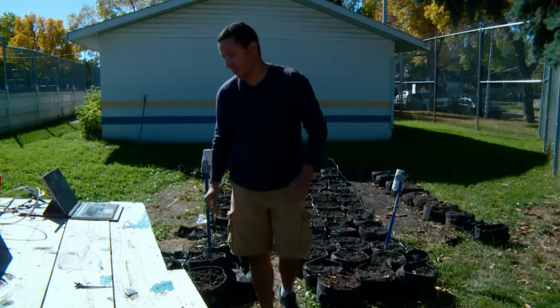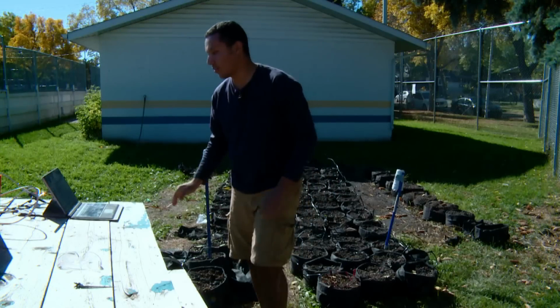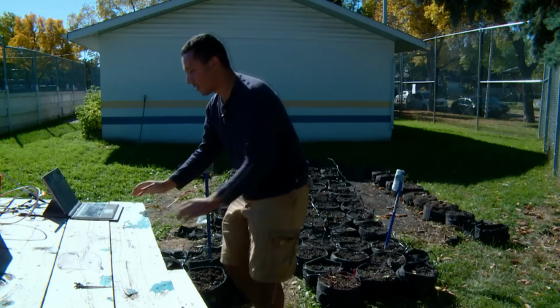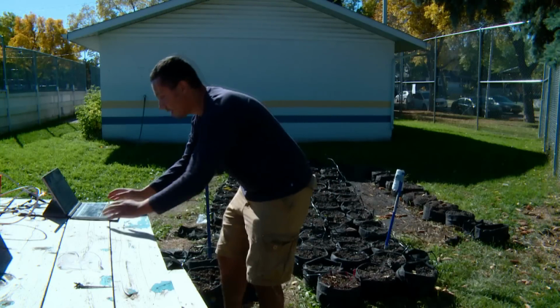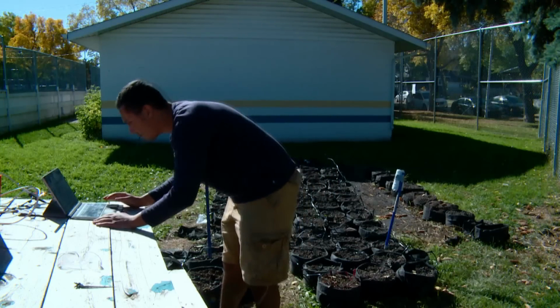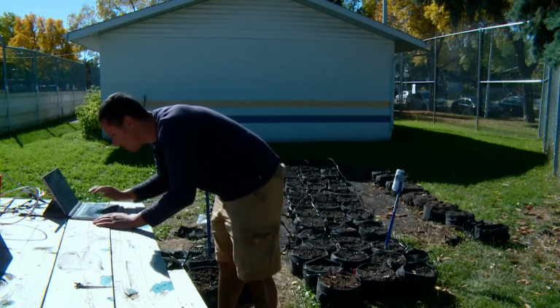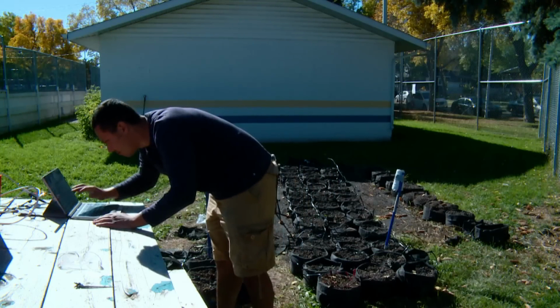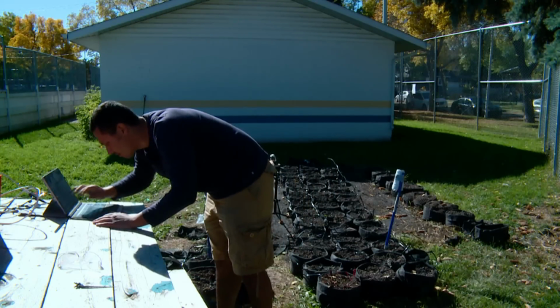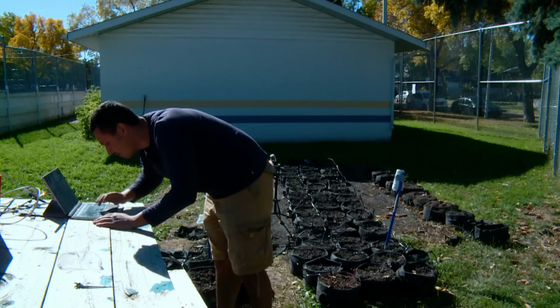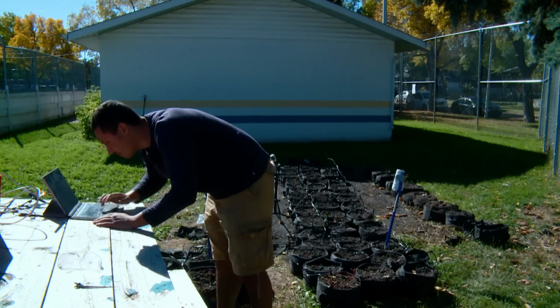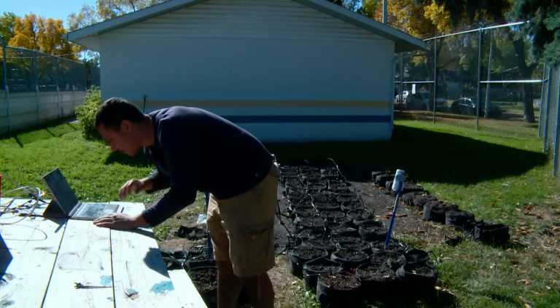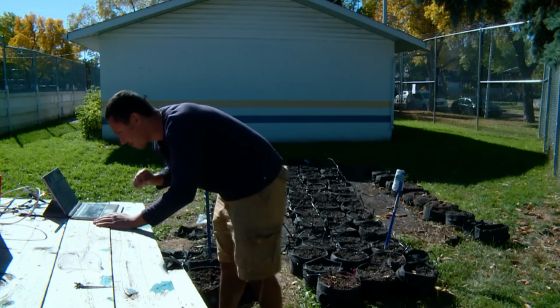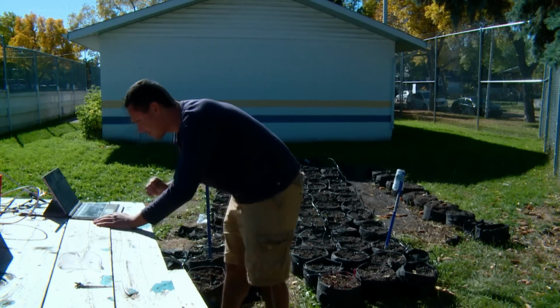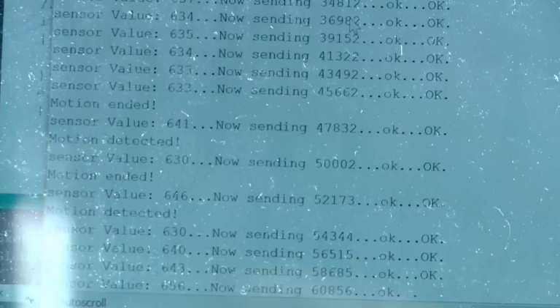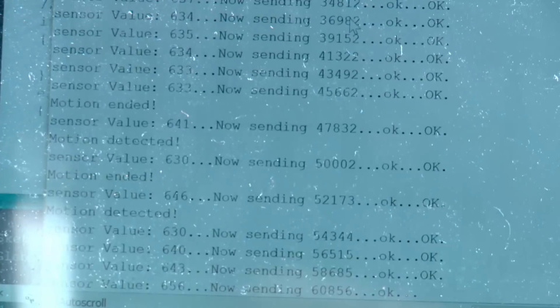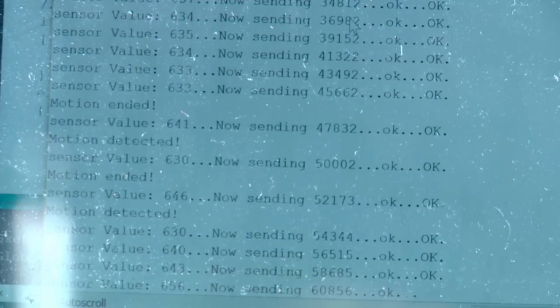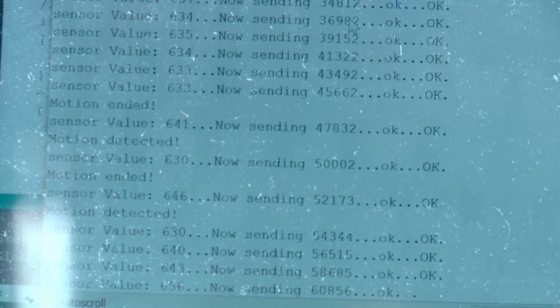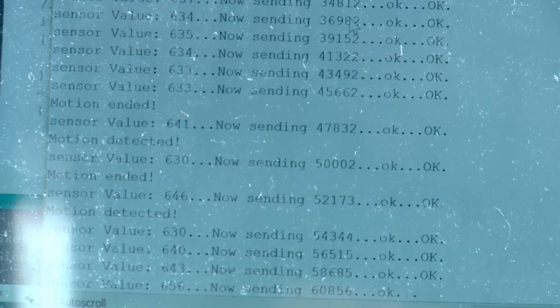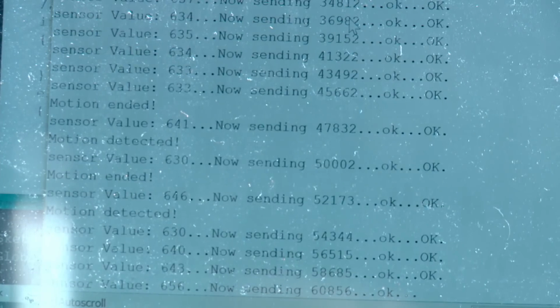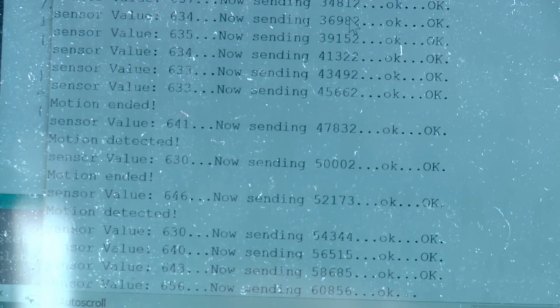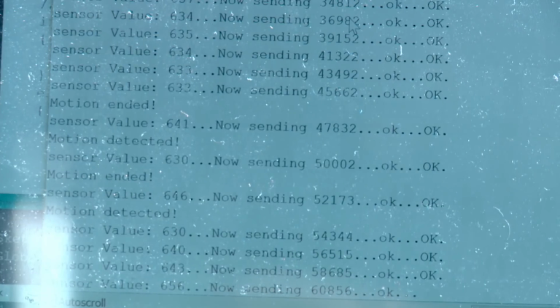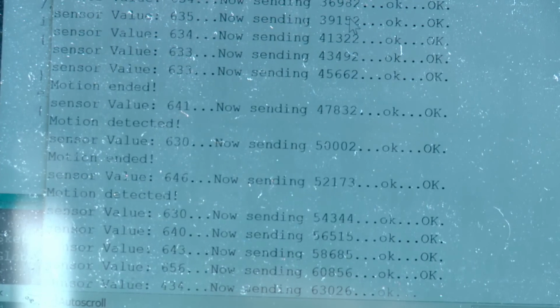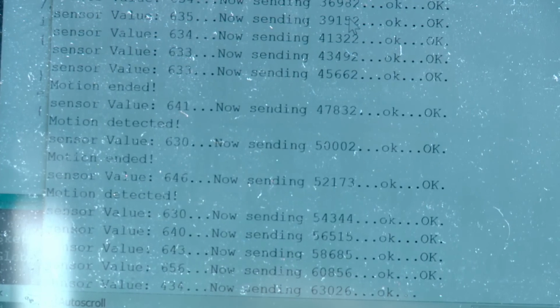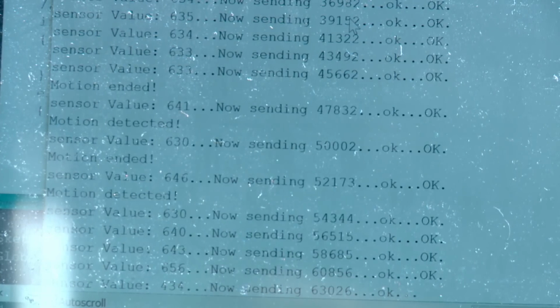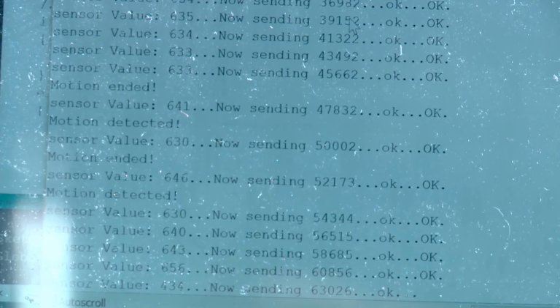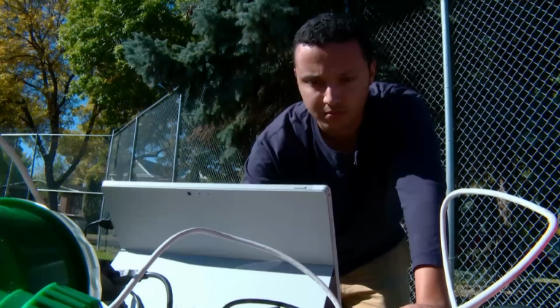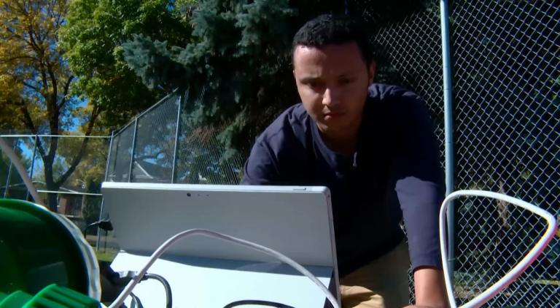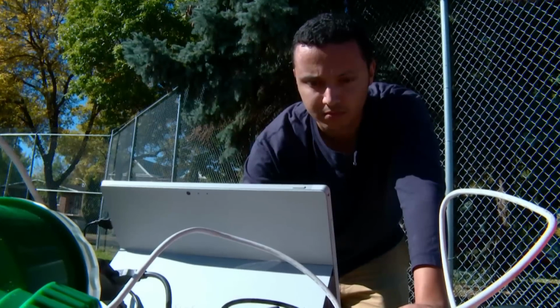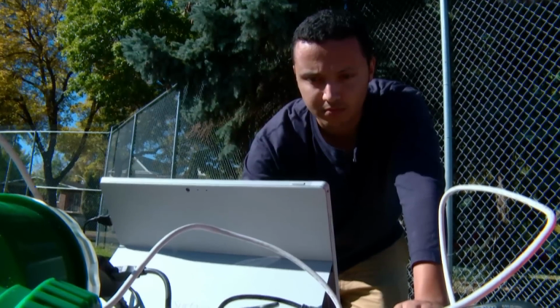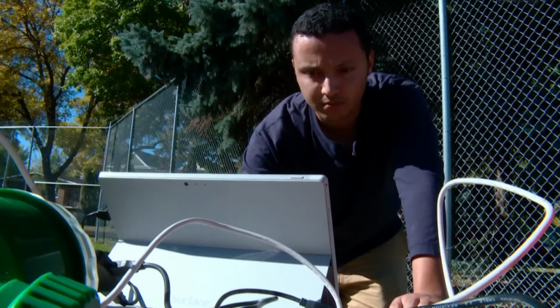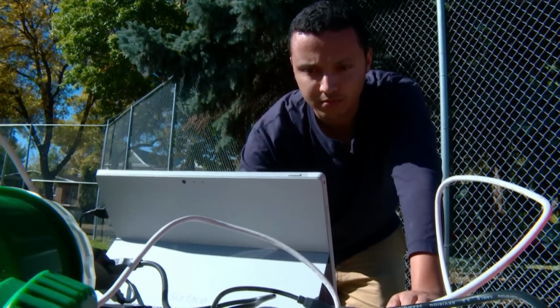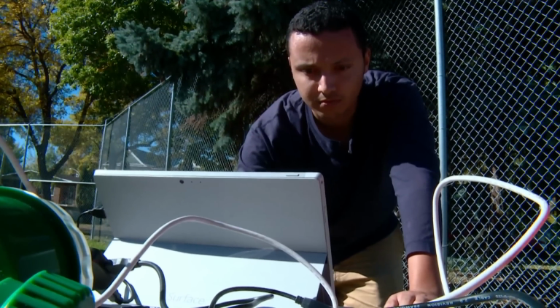Kids from the neighborhood come by and I show them how a potato plant looks like — they were honestly amazed.